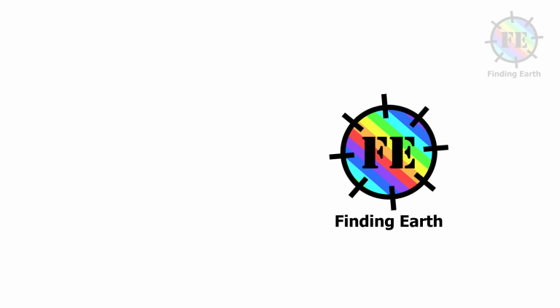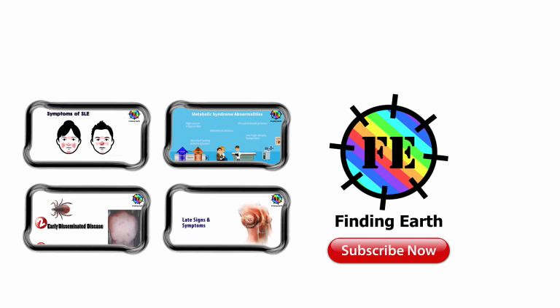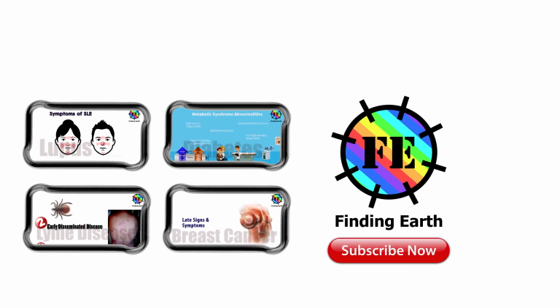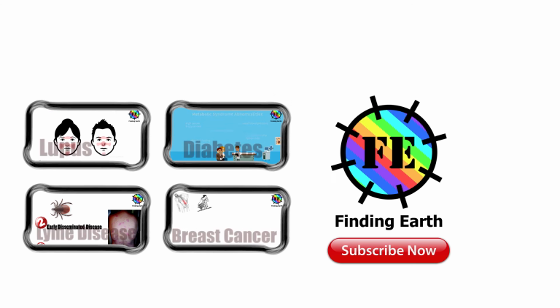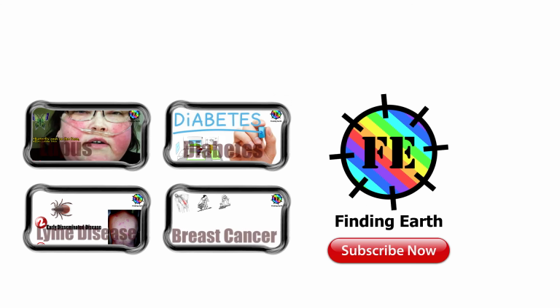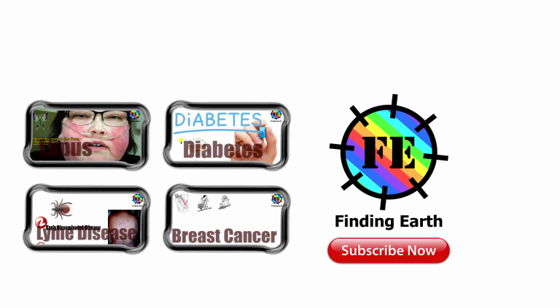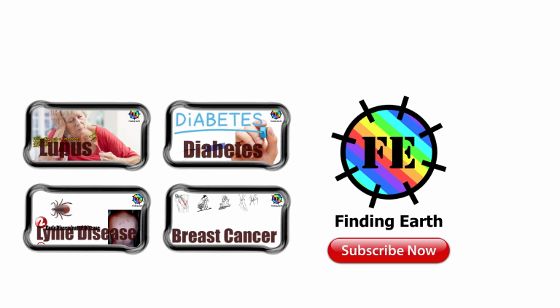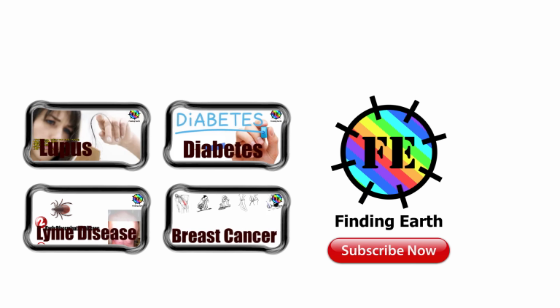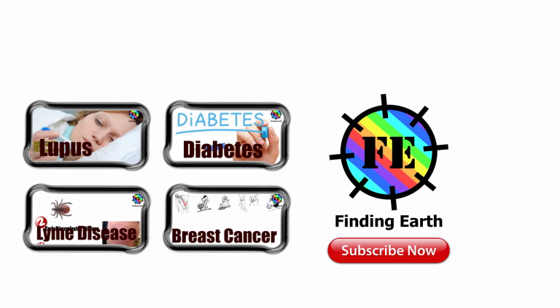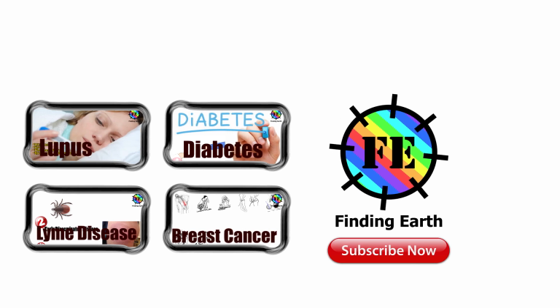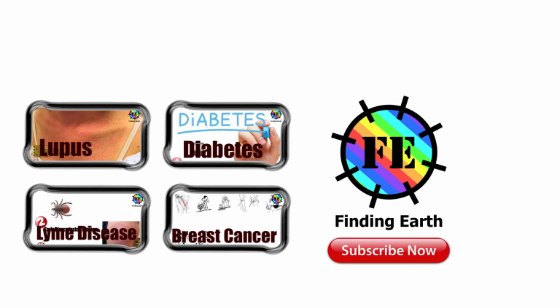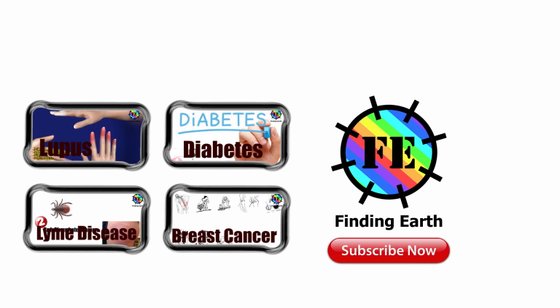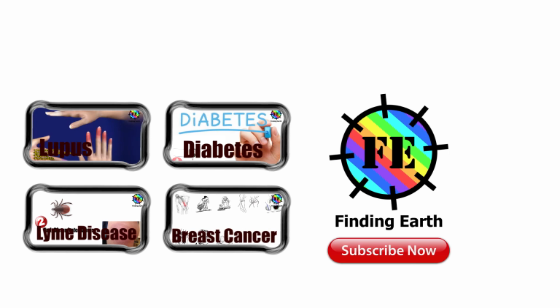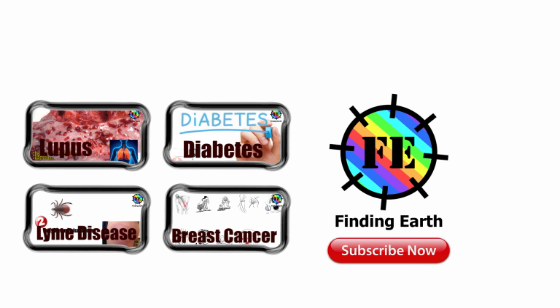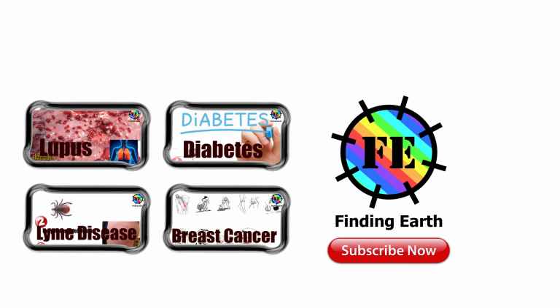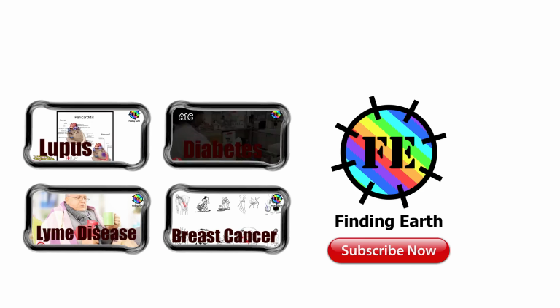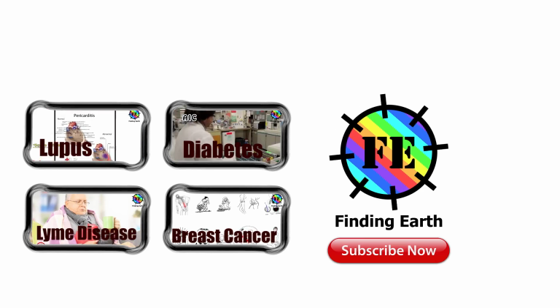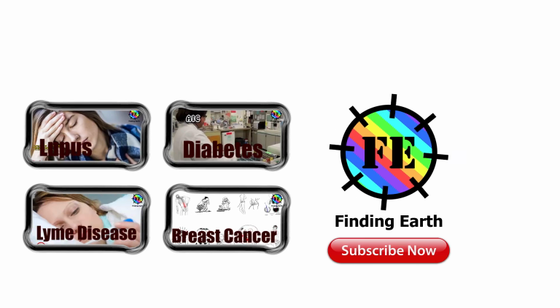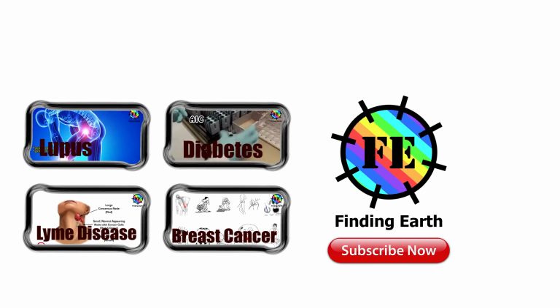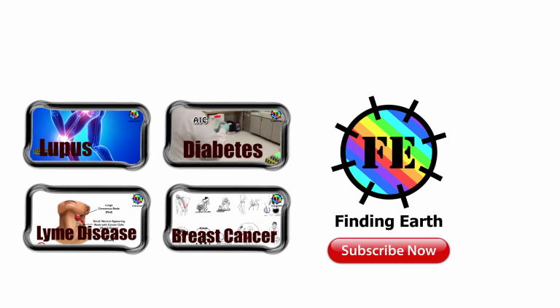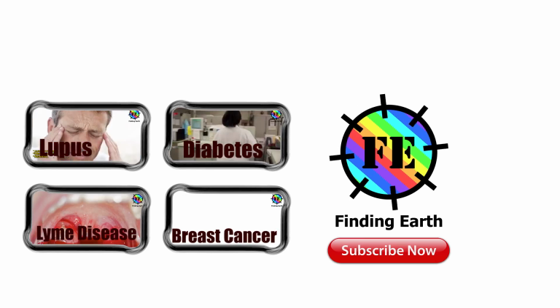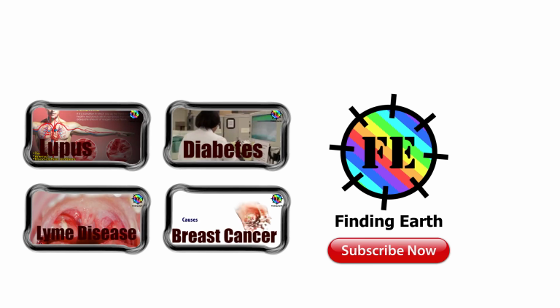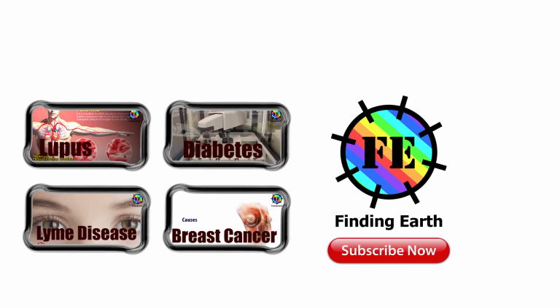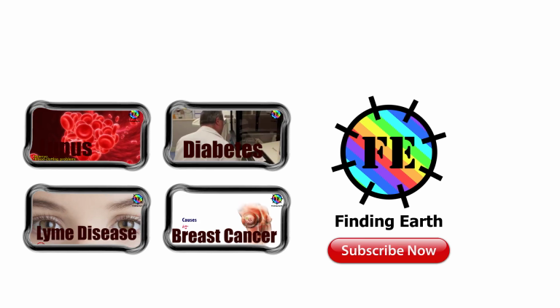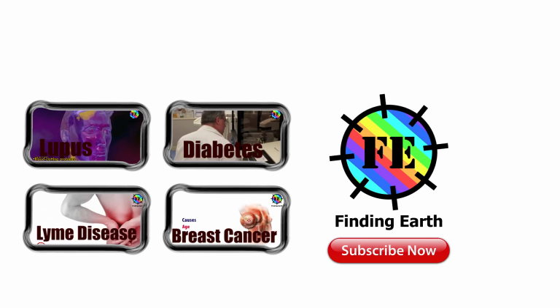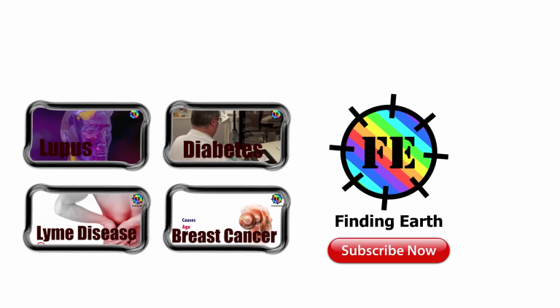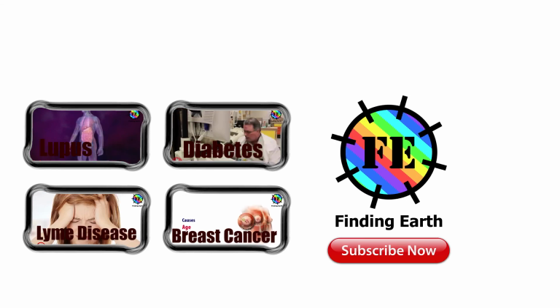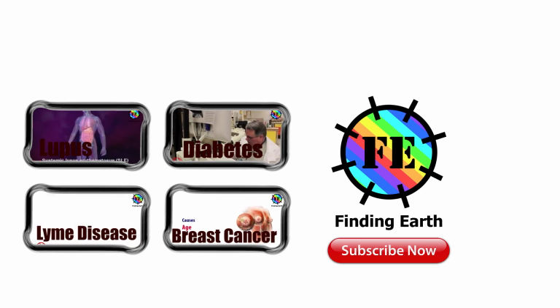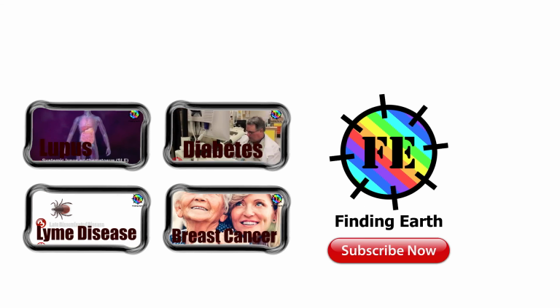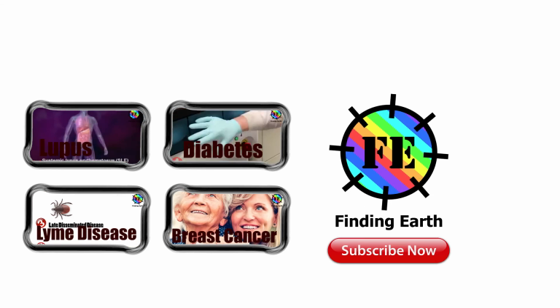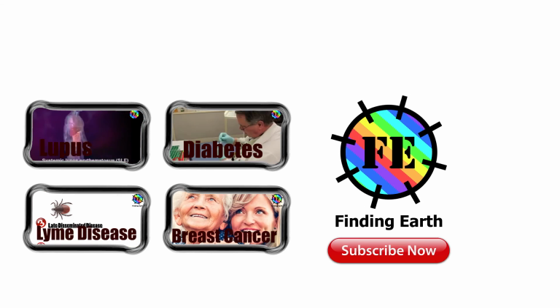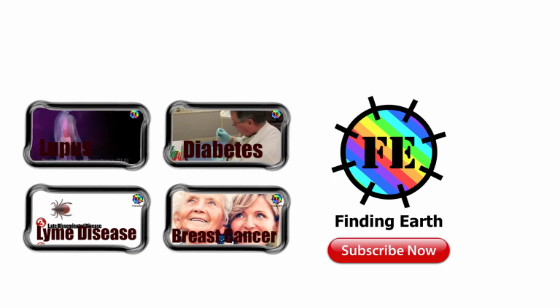Thanks for watching. This is your host Tracy Gomez. Please subscribe — see you in my next video.